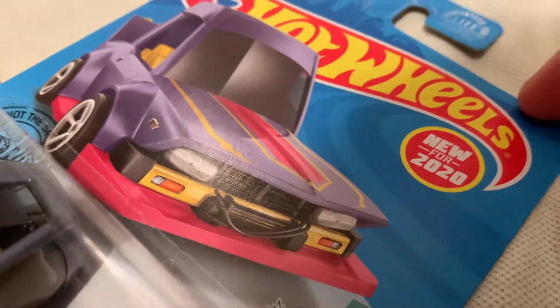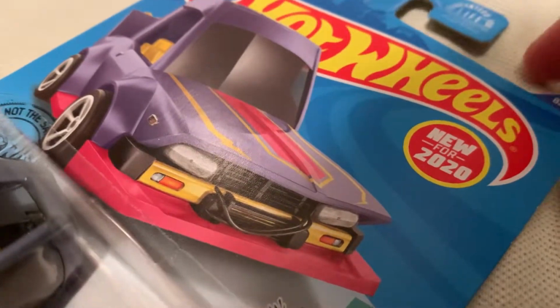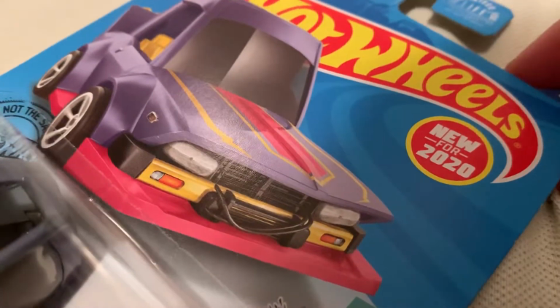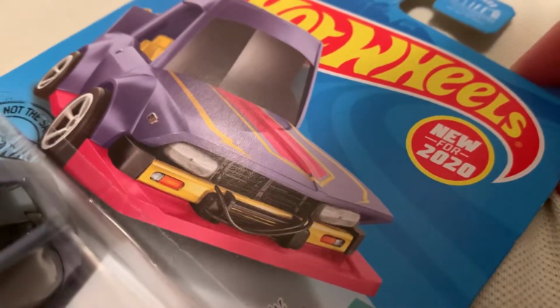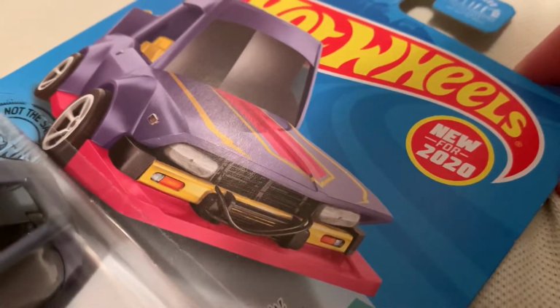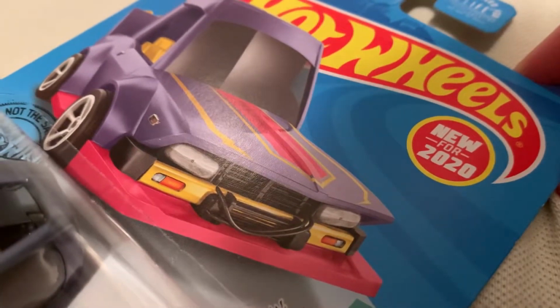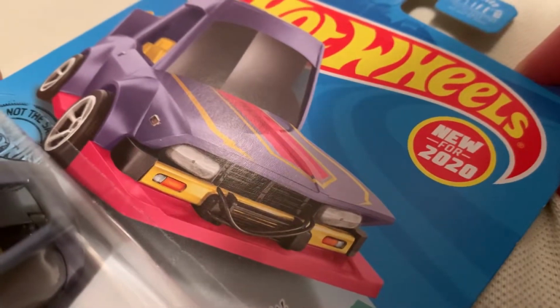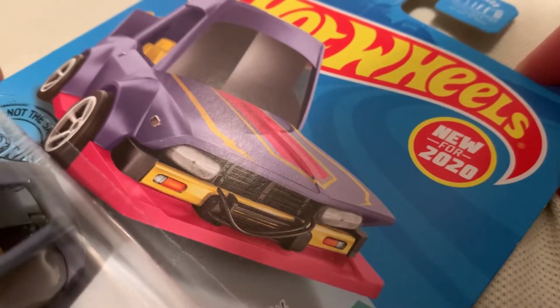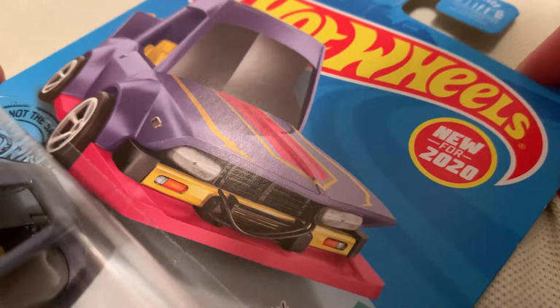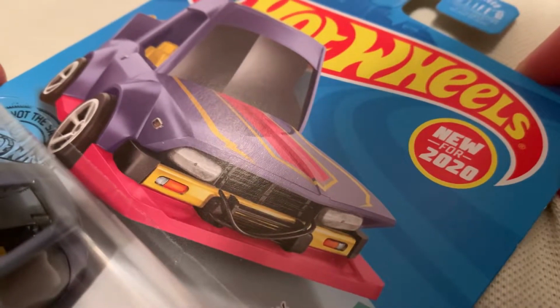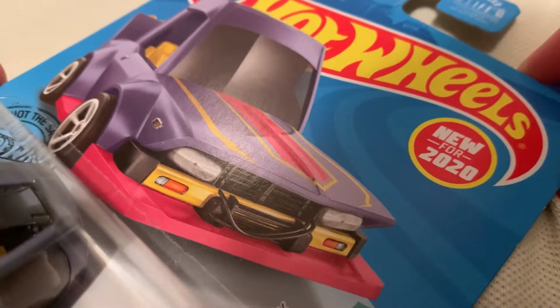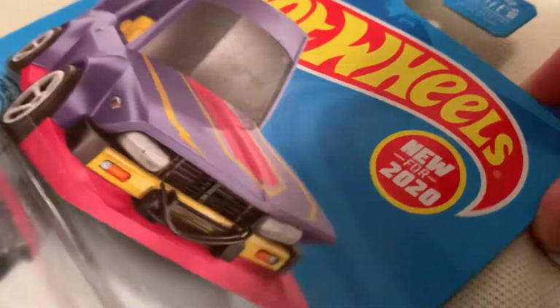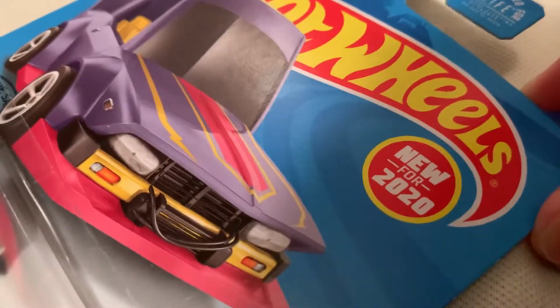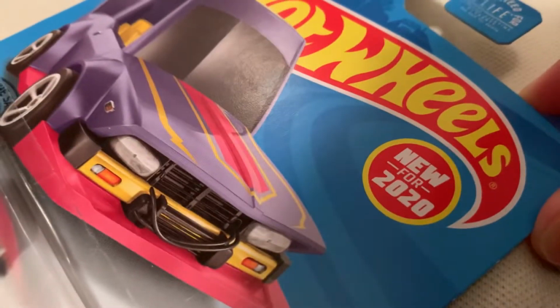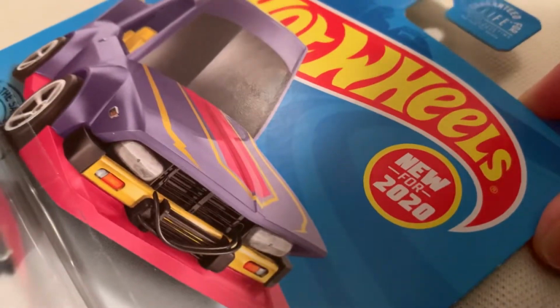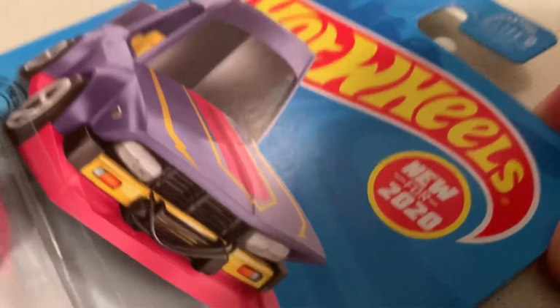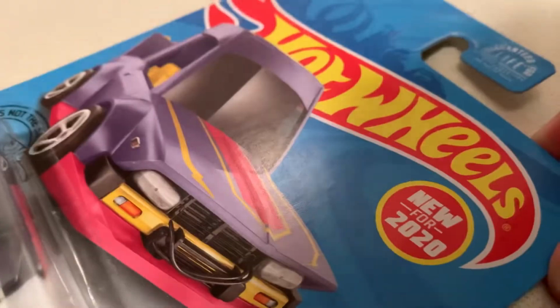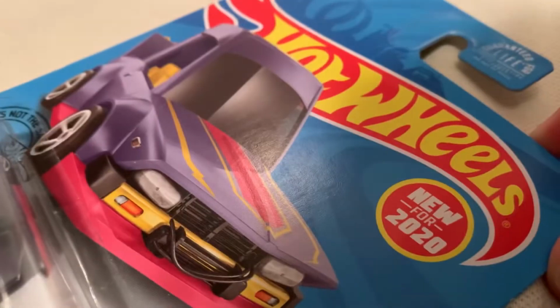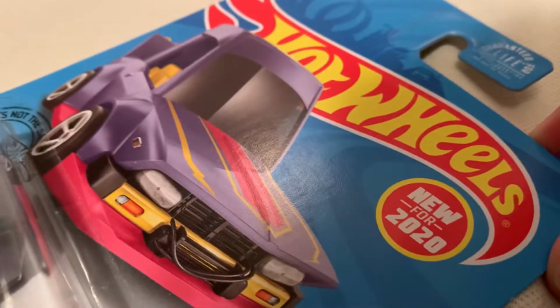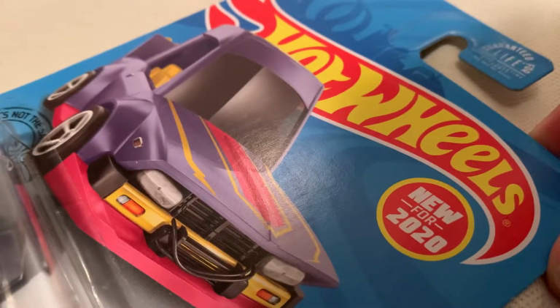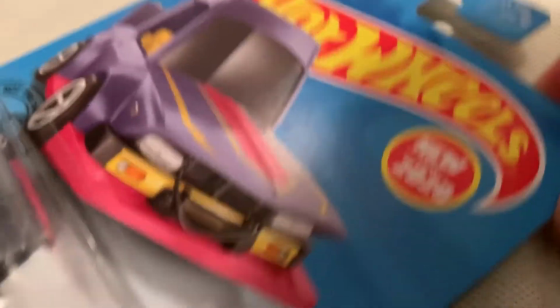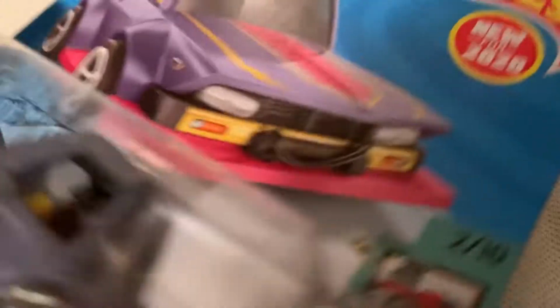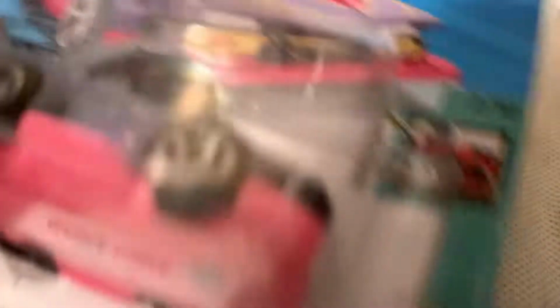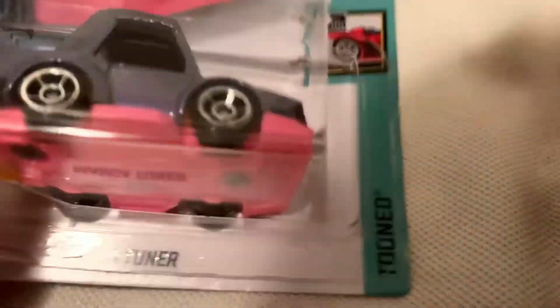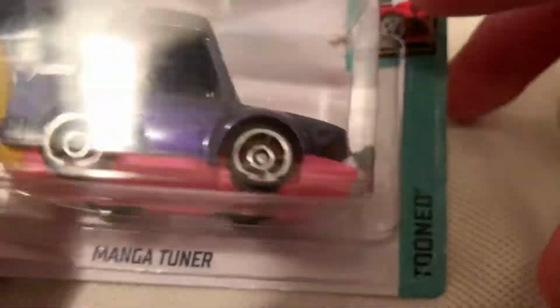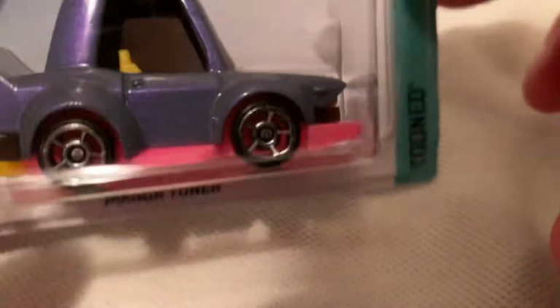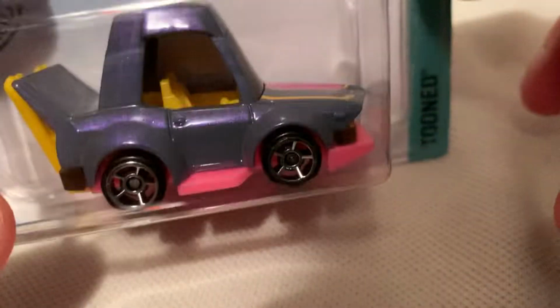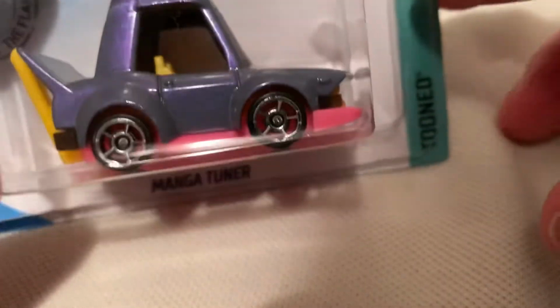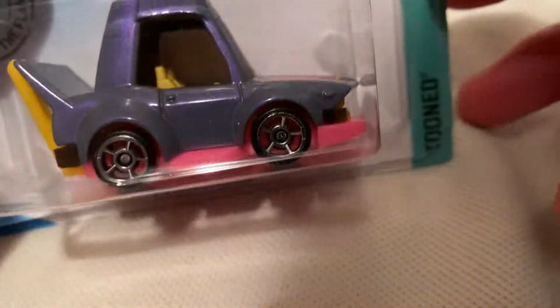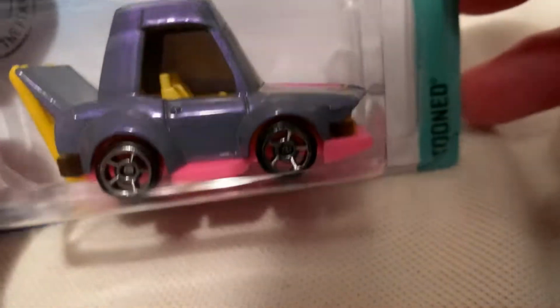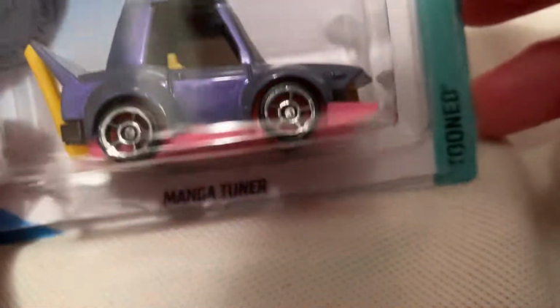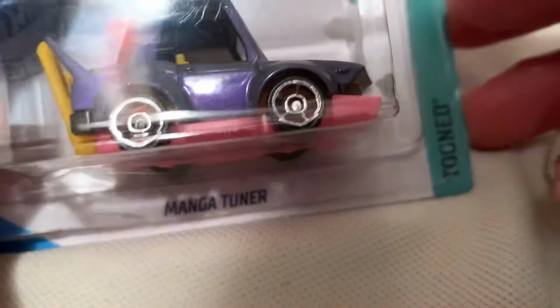Hey YouTube, it's me Julian. Here's the Manga Tuner new for 2020. This is the recolor — the first release is red, and now we've got a new version.